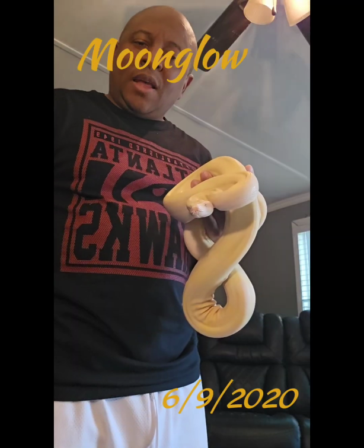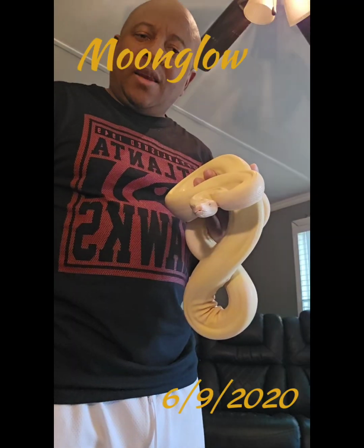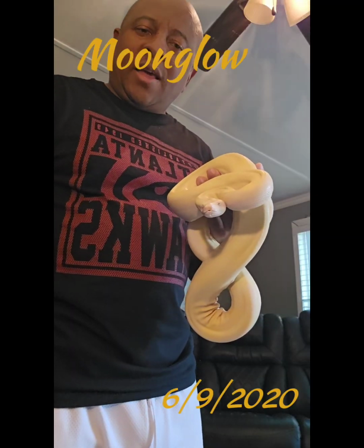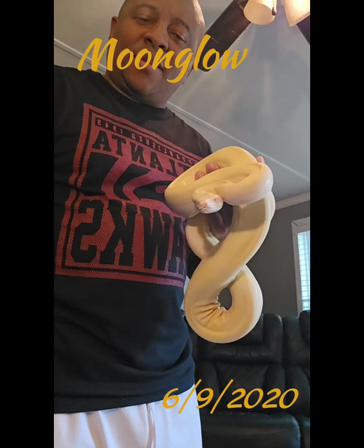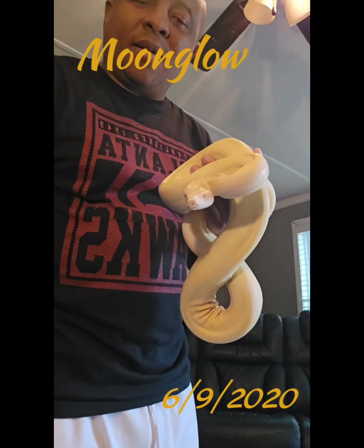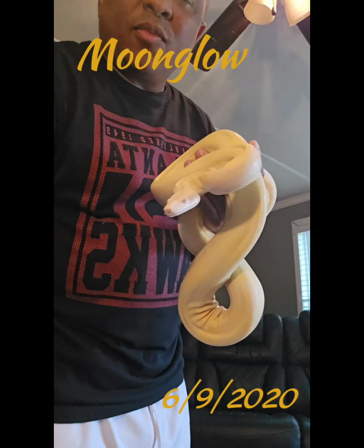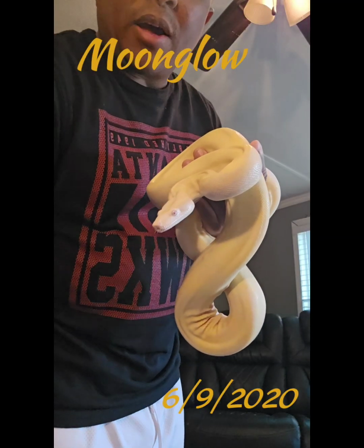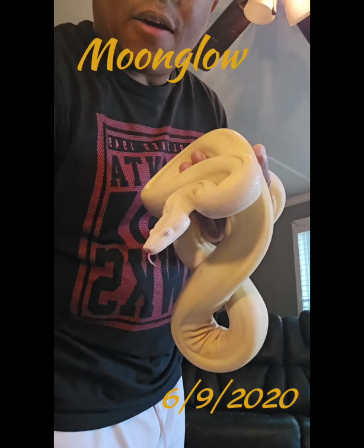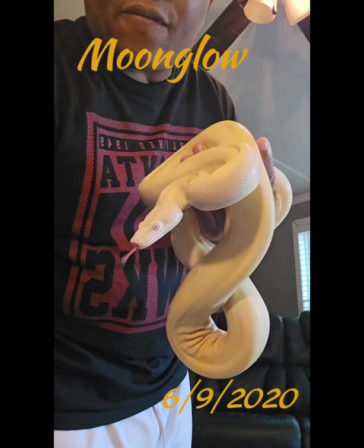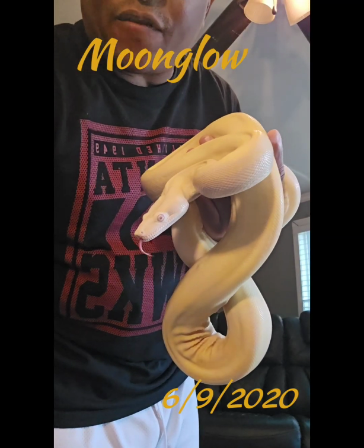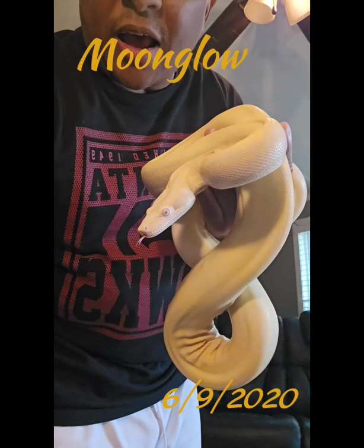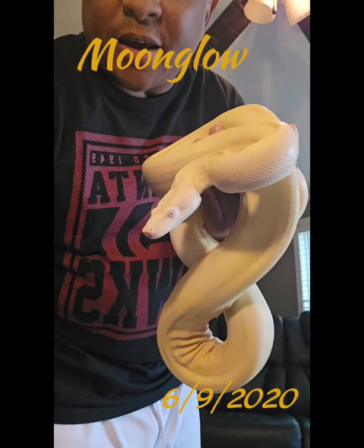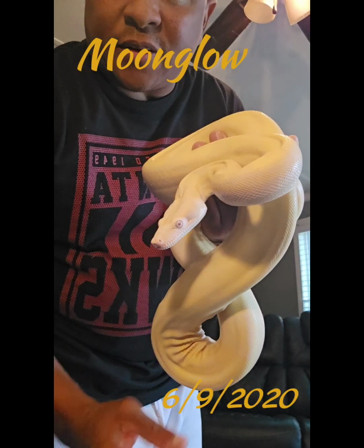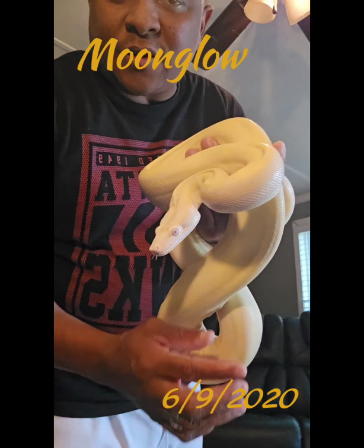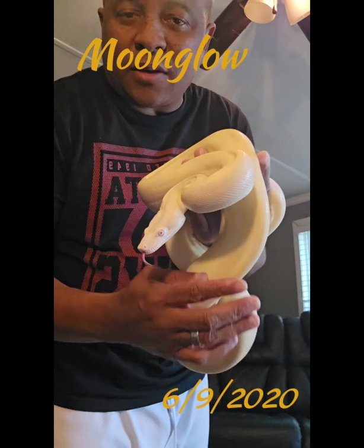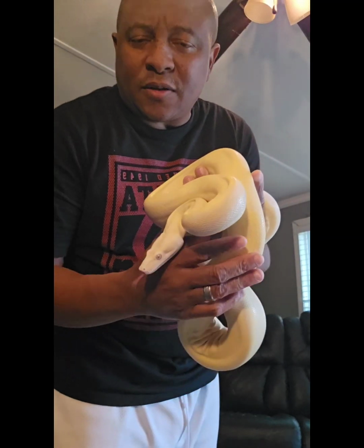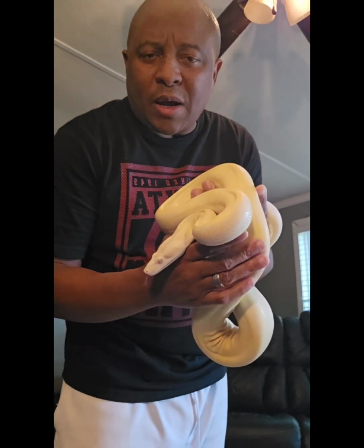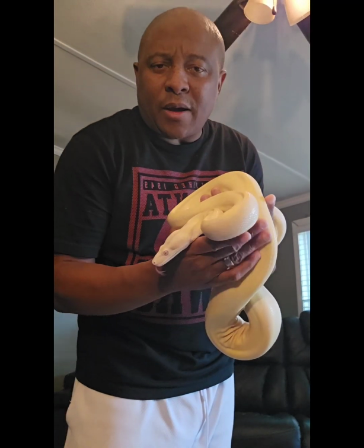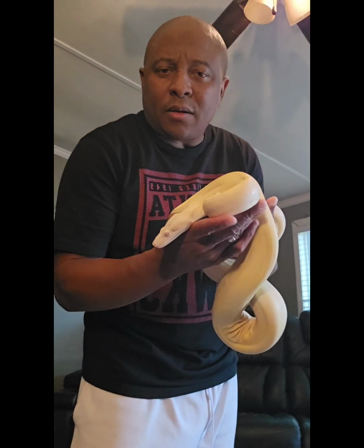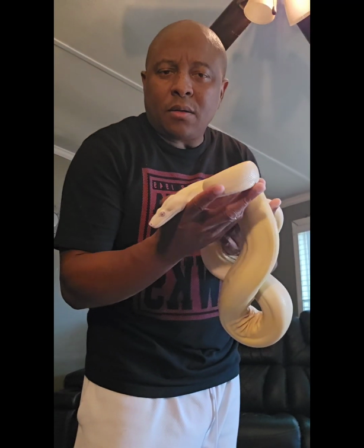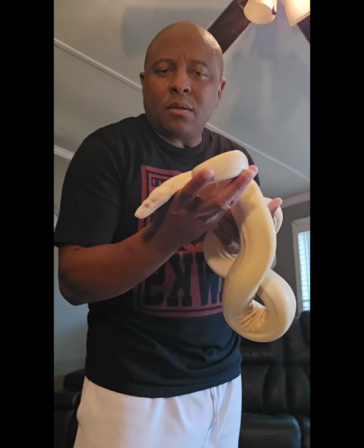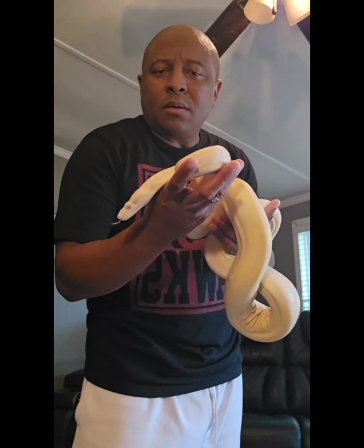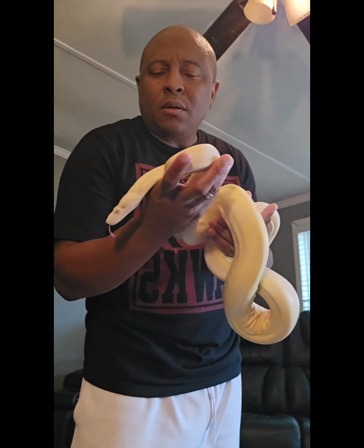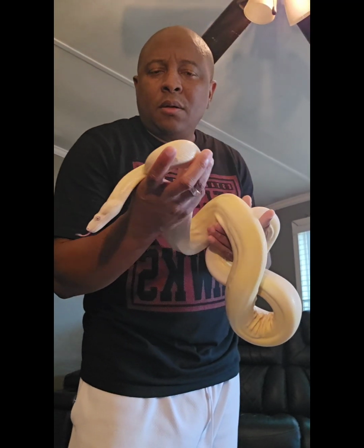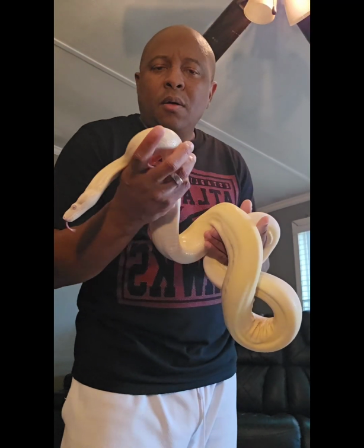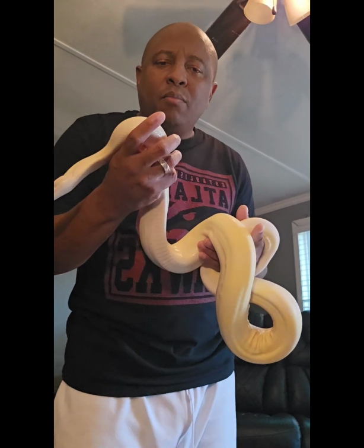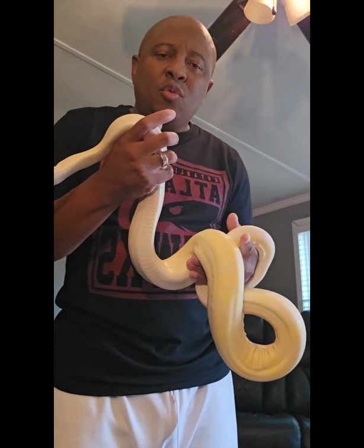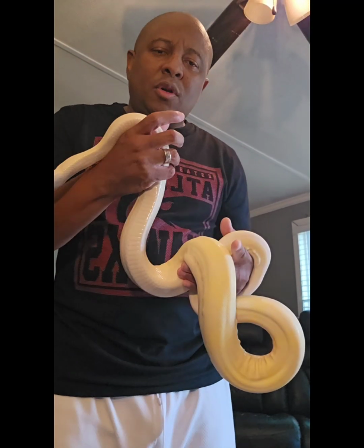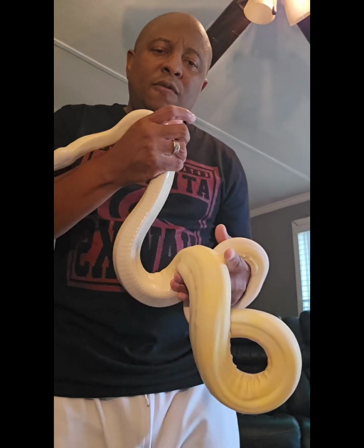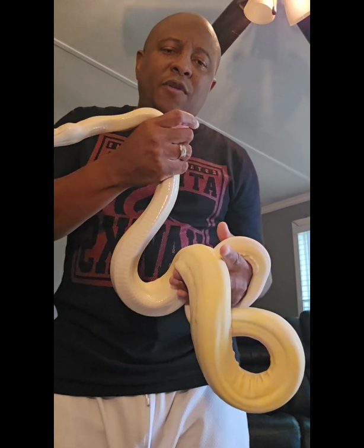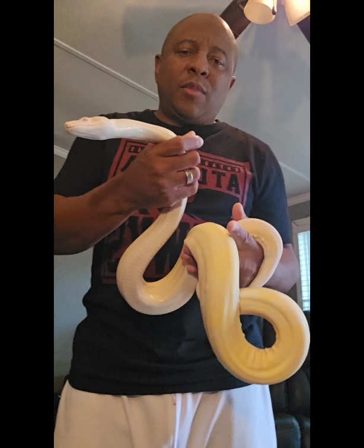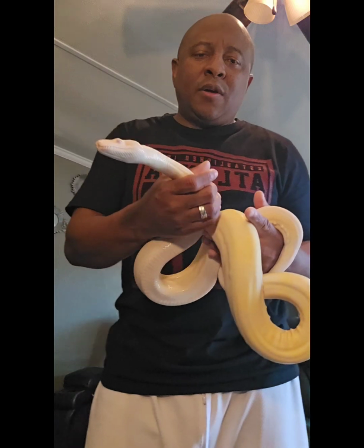Next up we have Isis. This is my moon glow female.